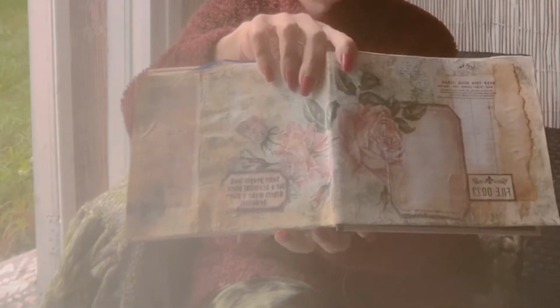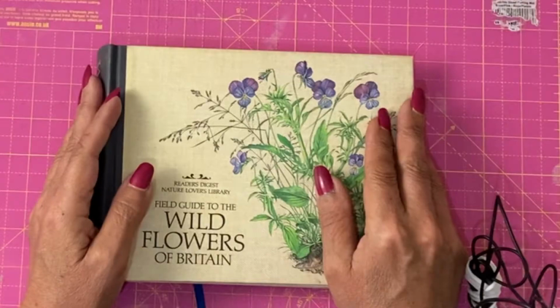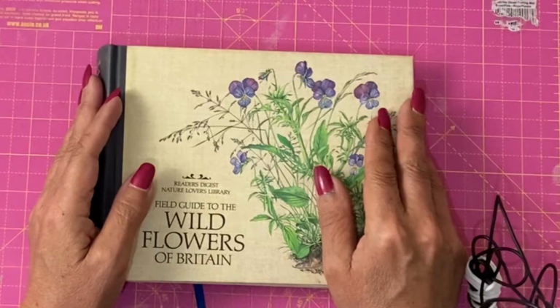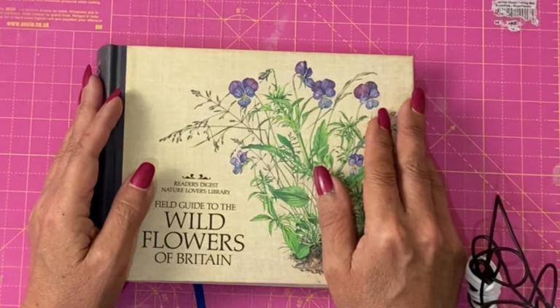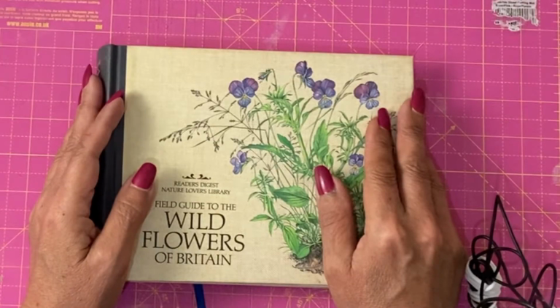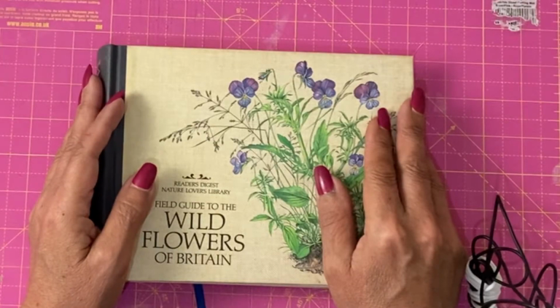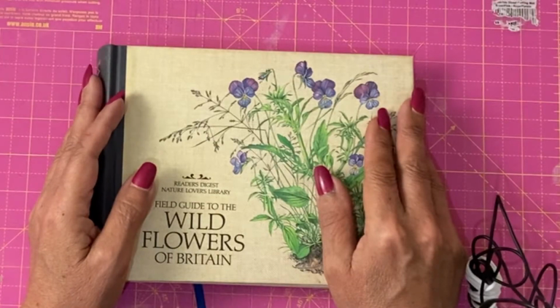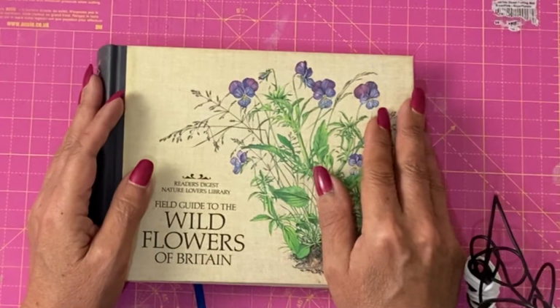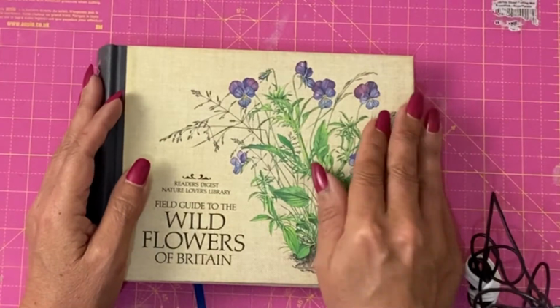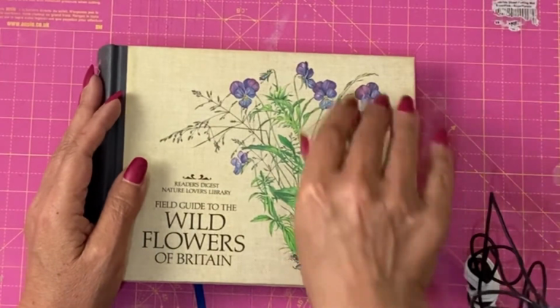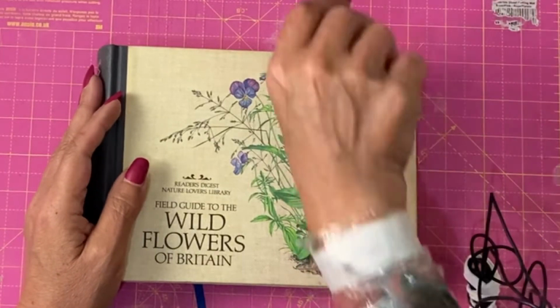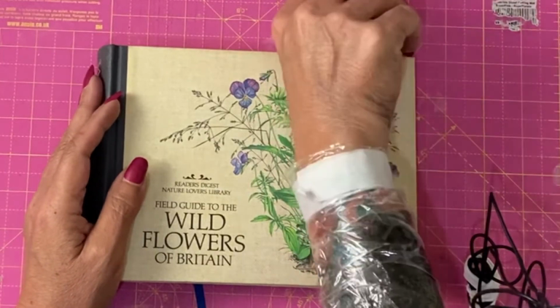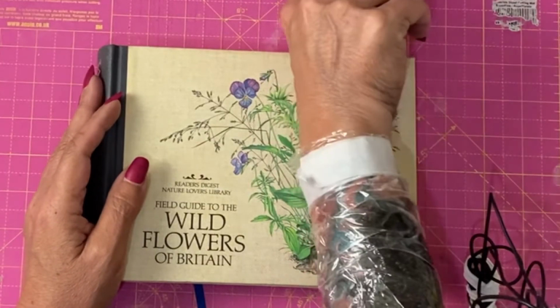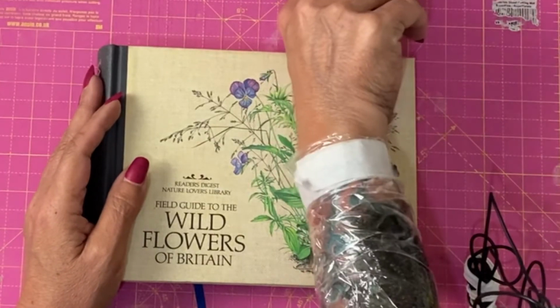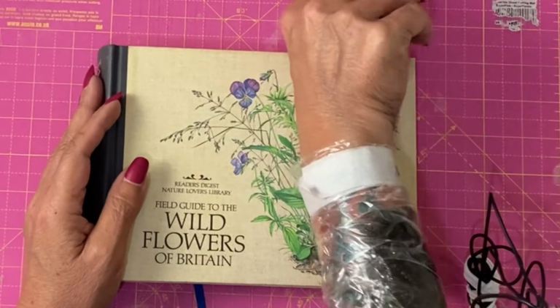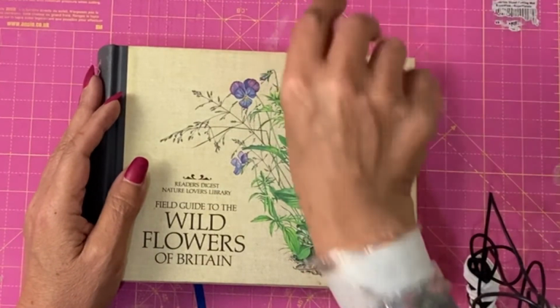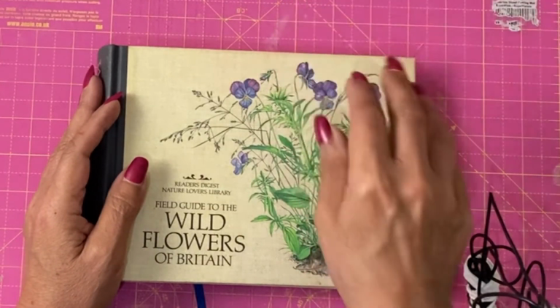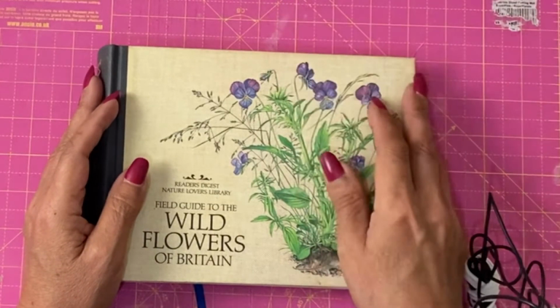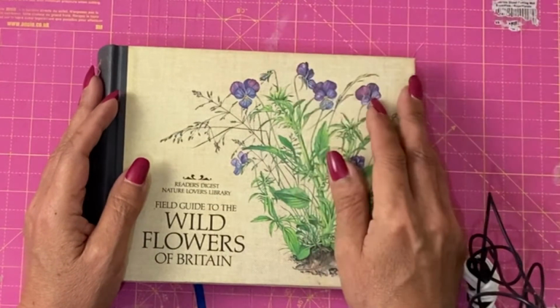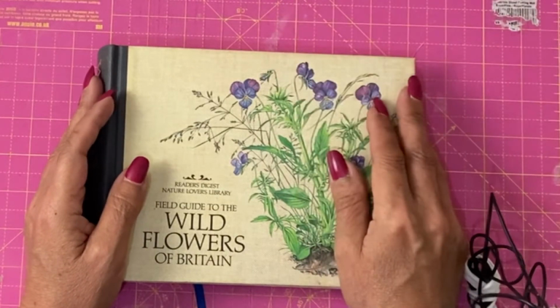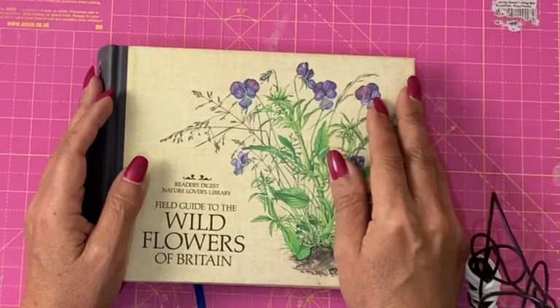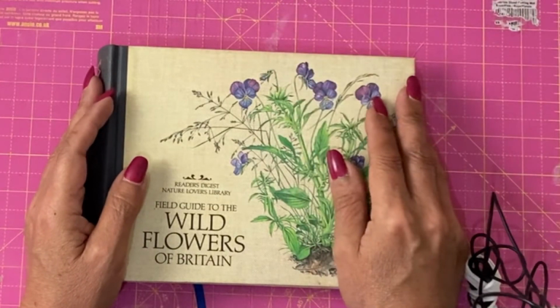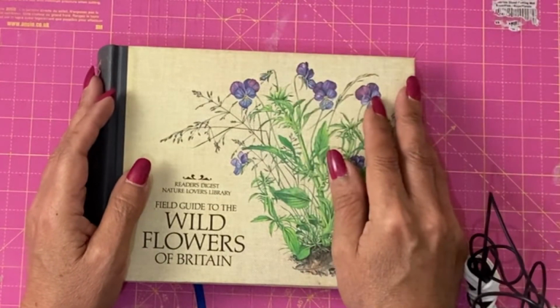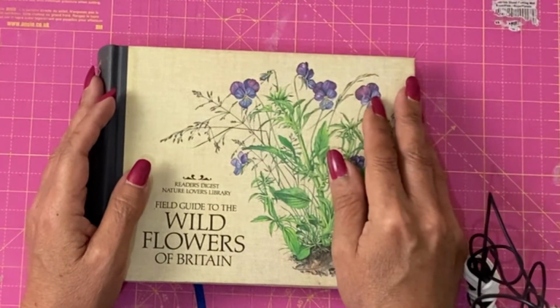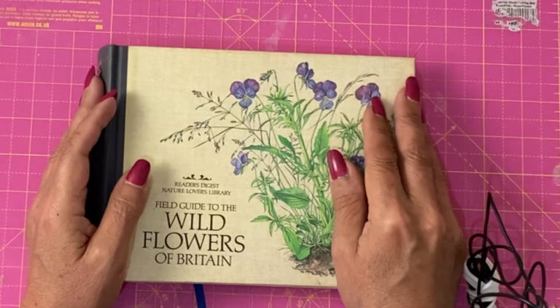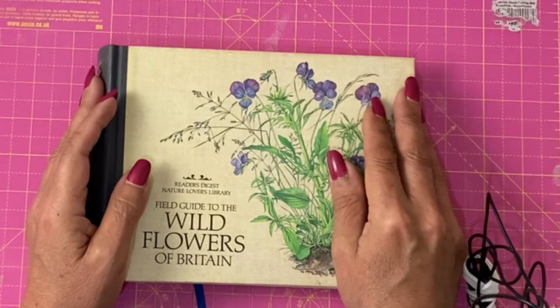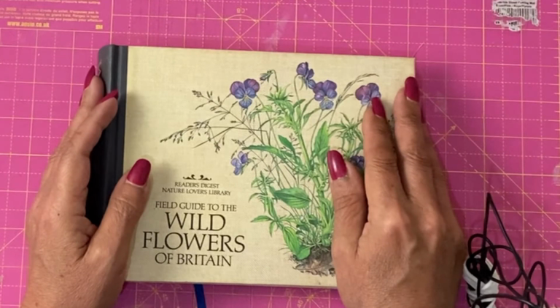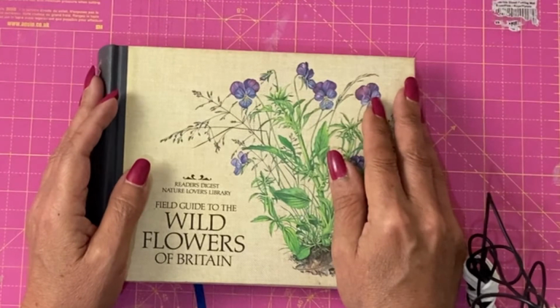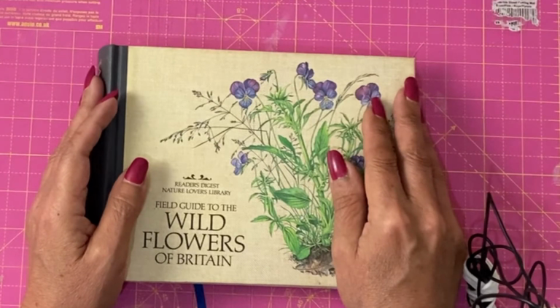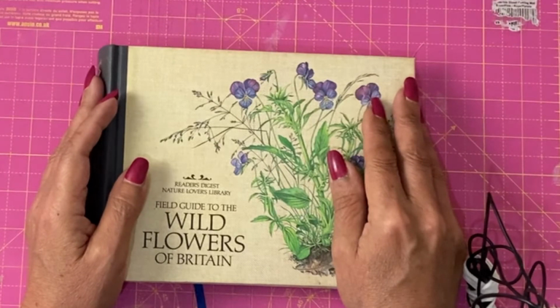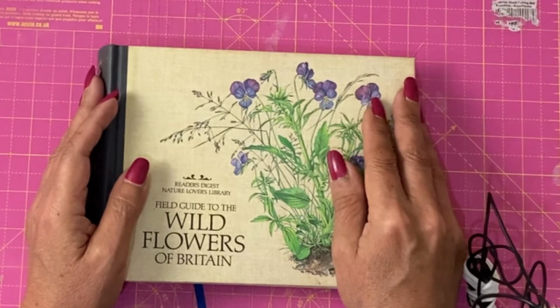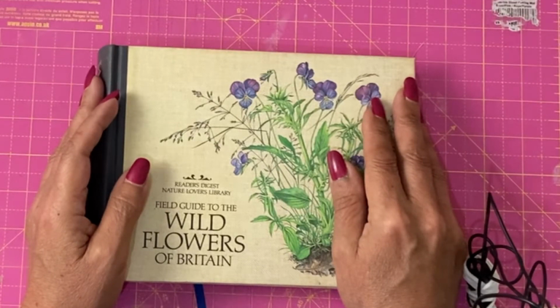First of all, apologies for cling-filmed arm. I've got another part of my sleeve done today.